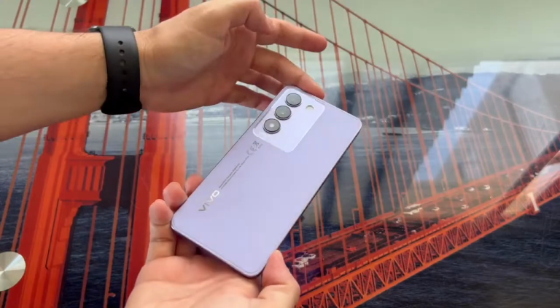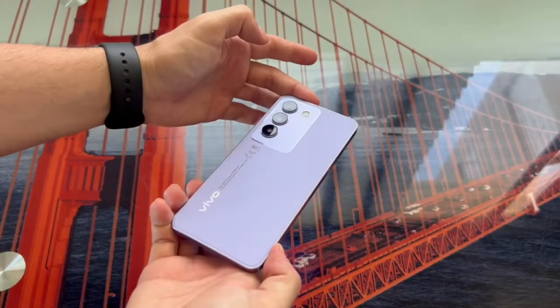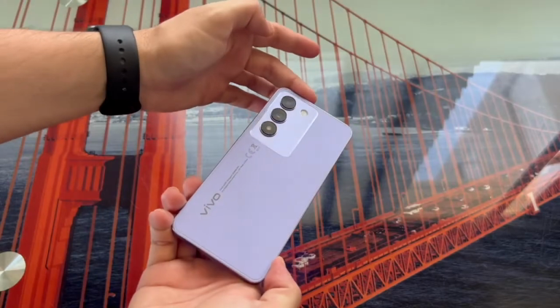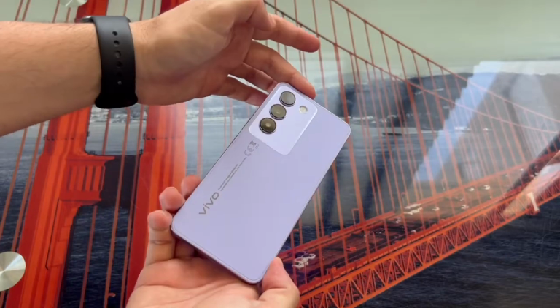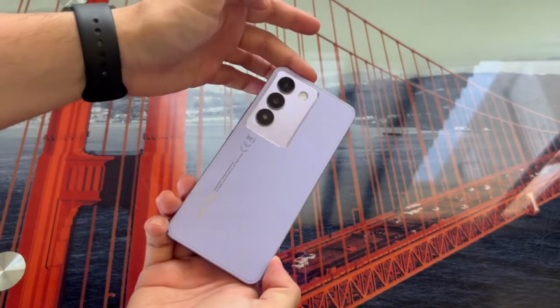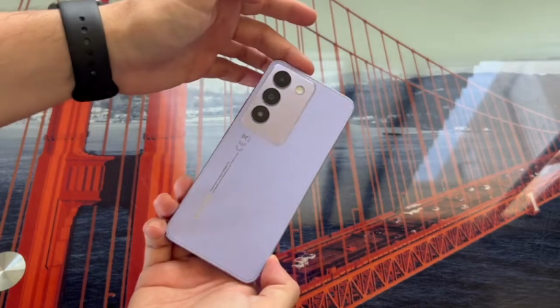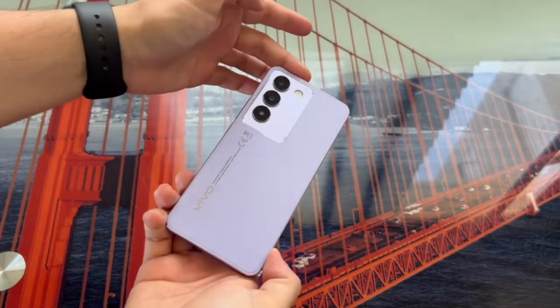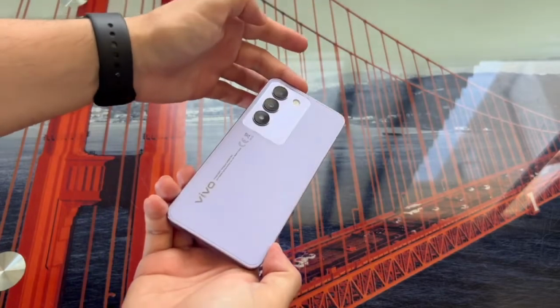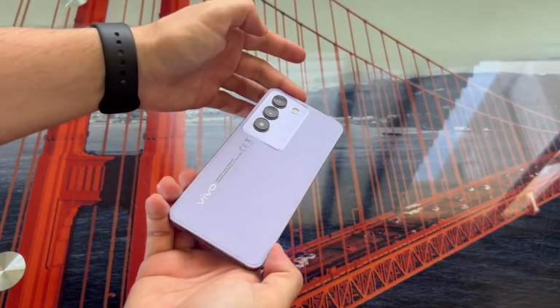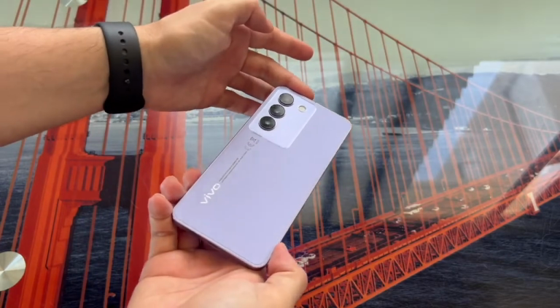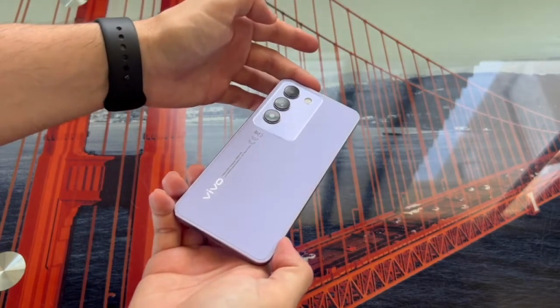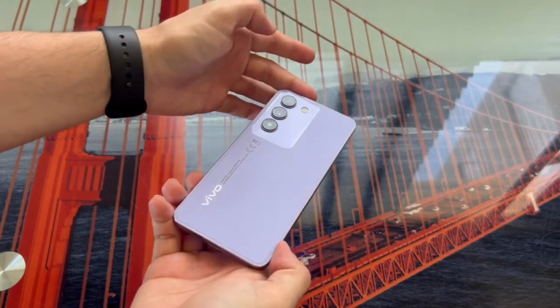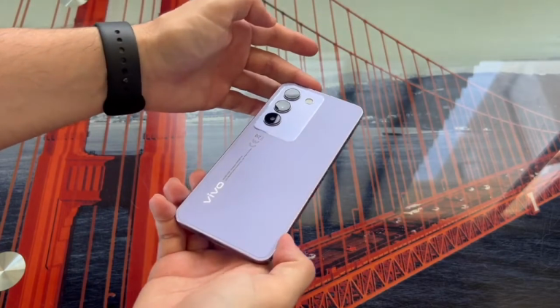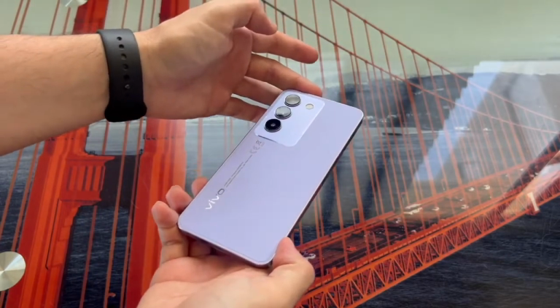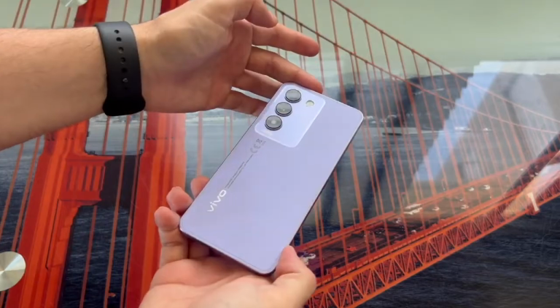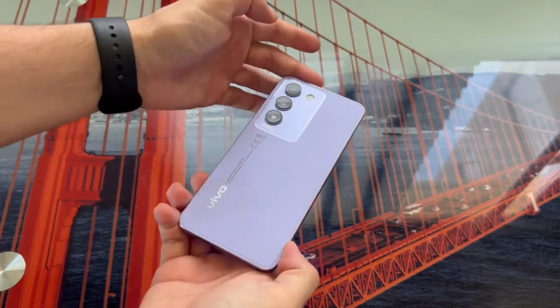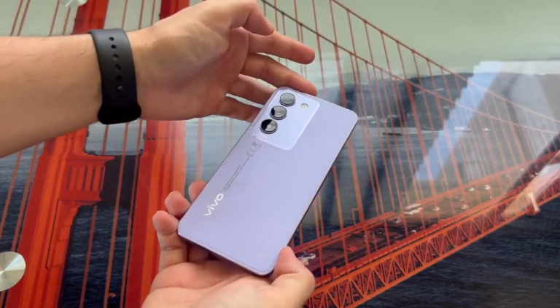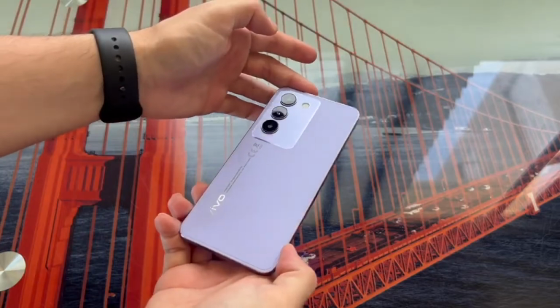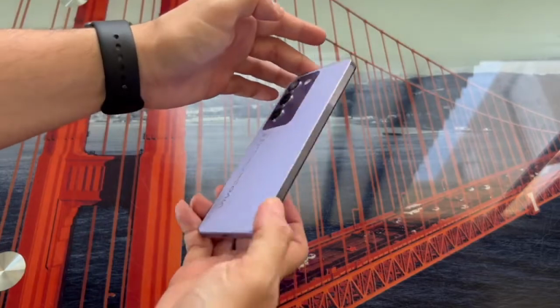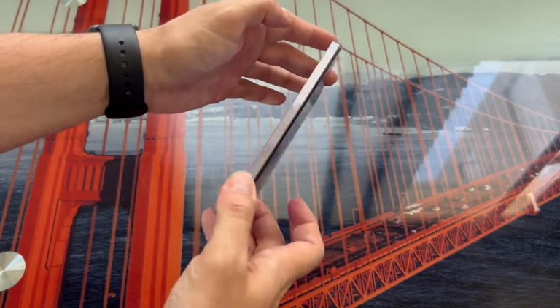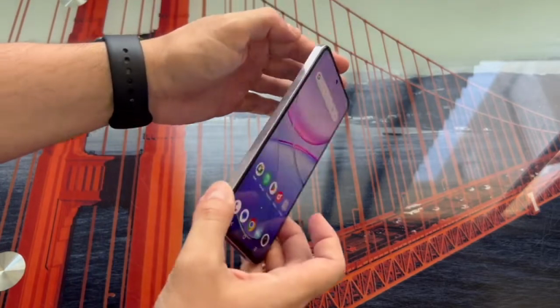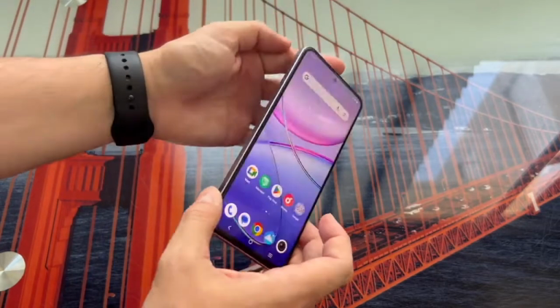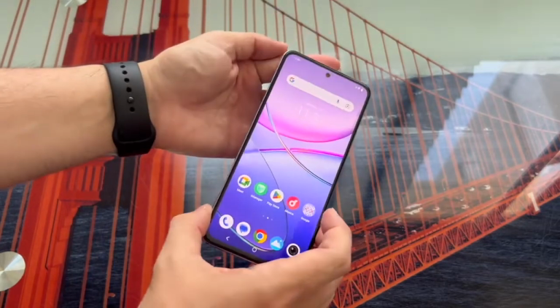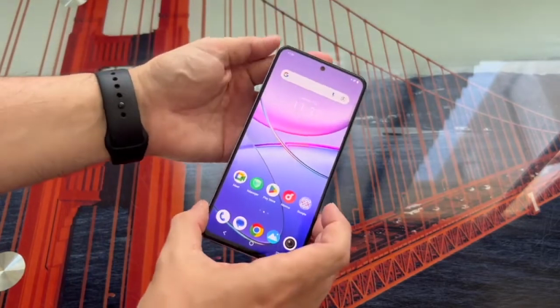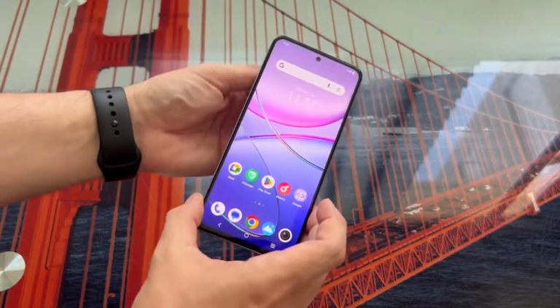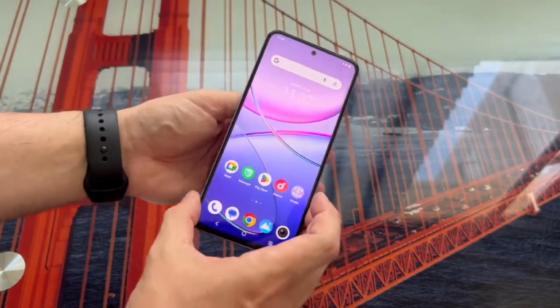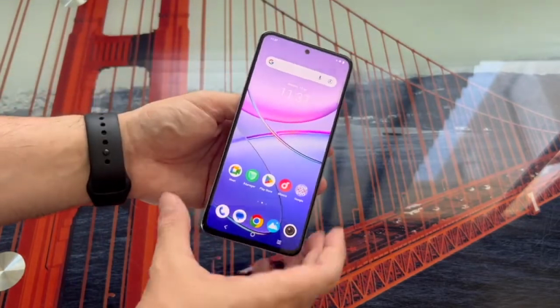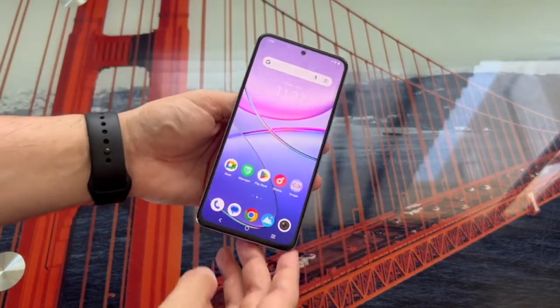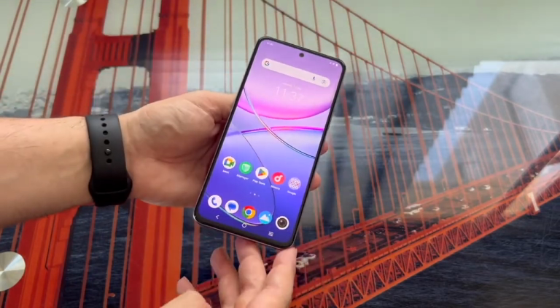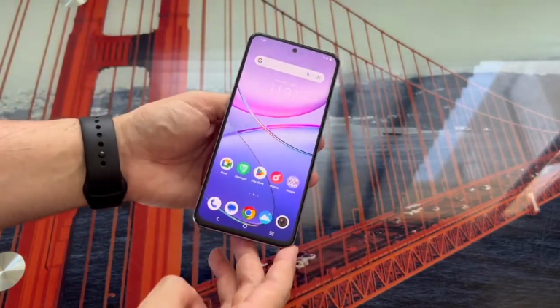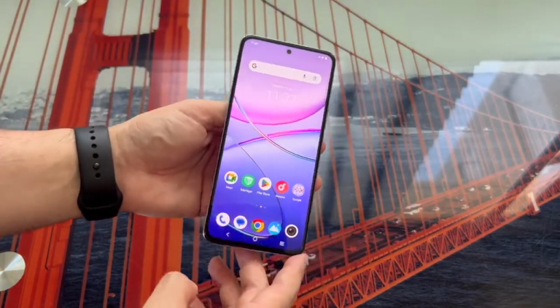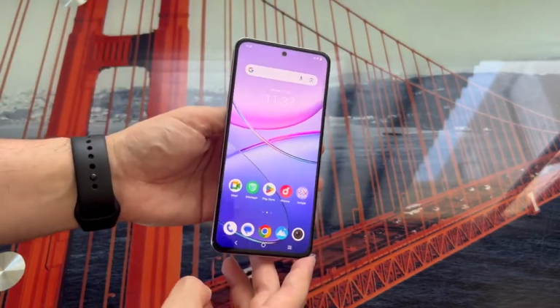In this case, I'm going to do the procedure with a Vivo V40 SE, but the process will be pretty much the same for all models of the brand.